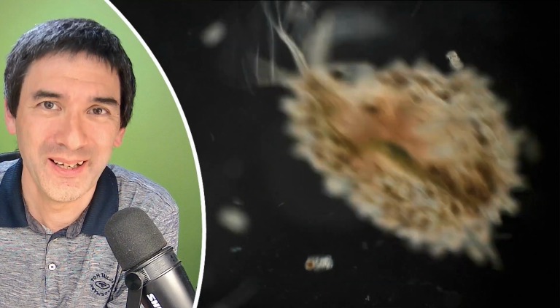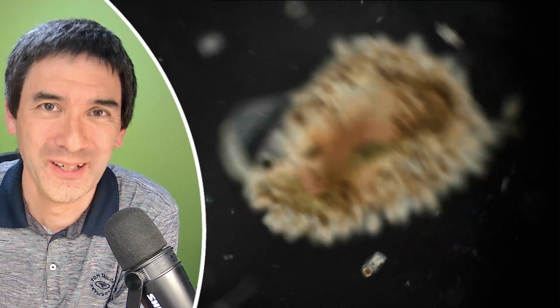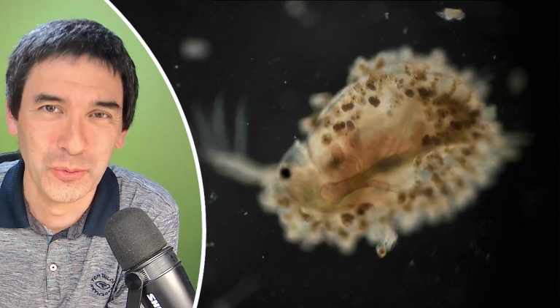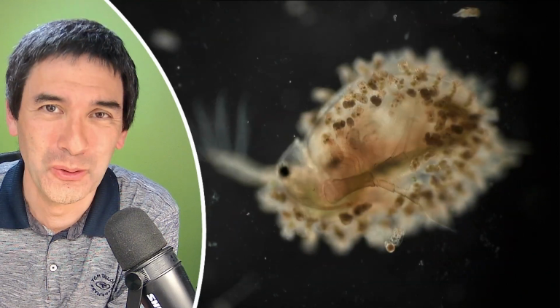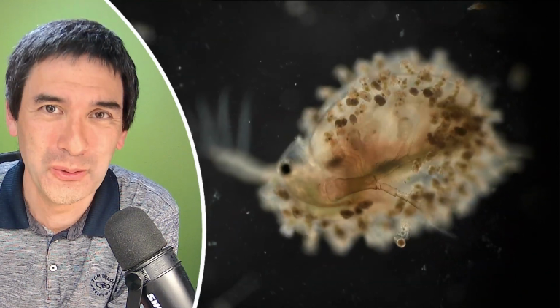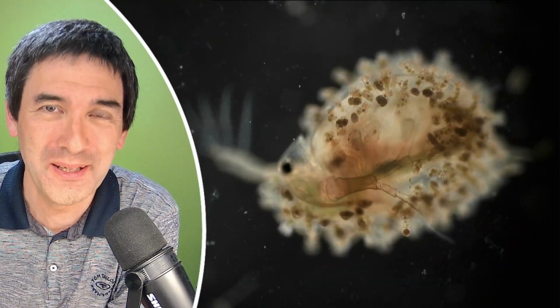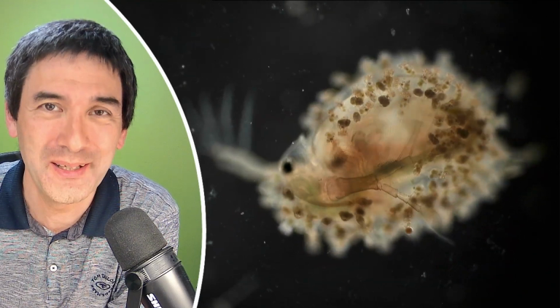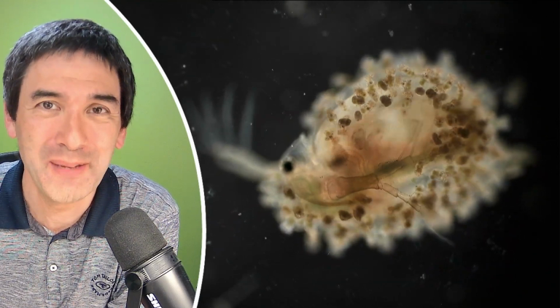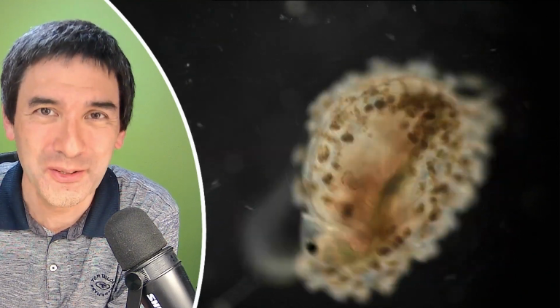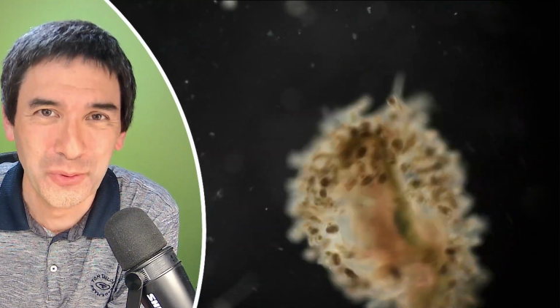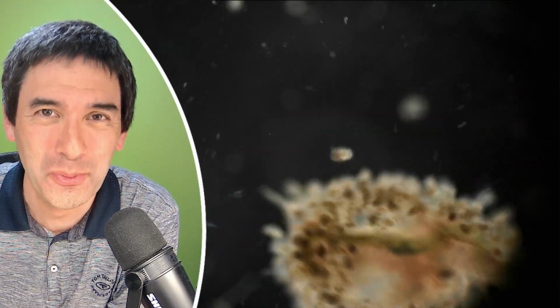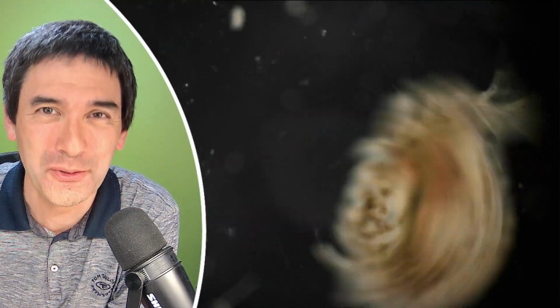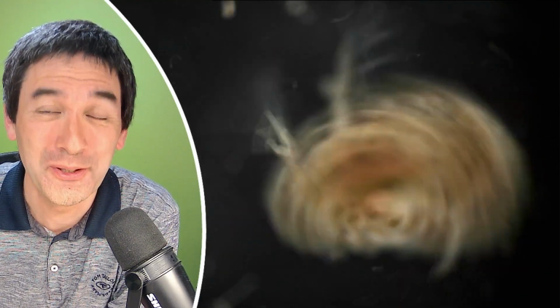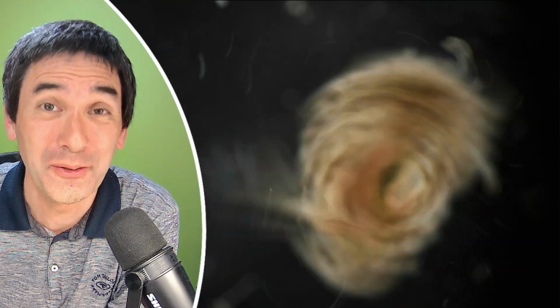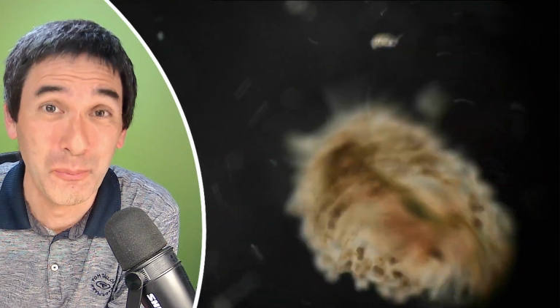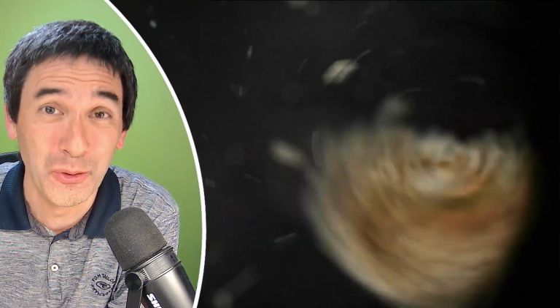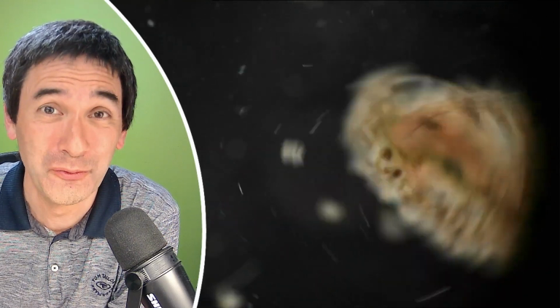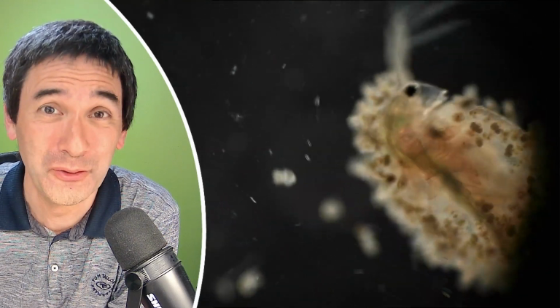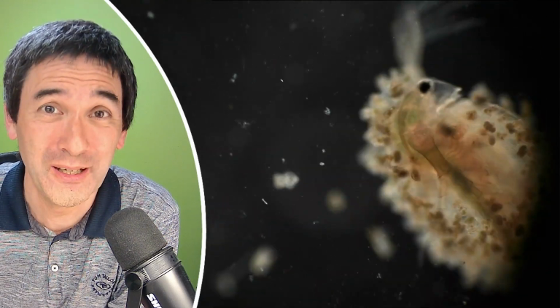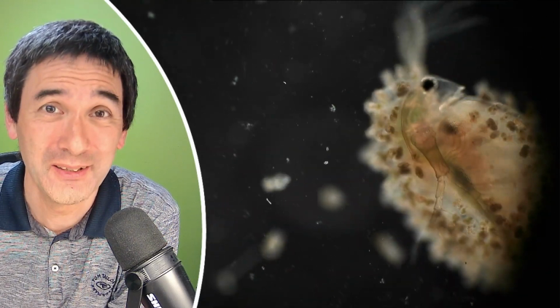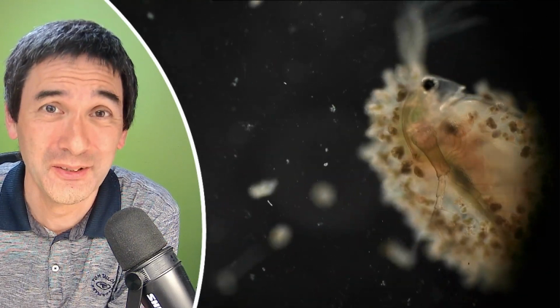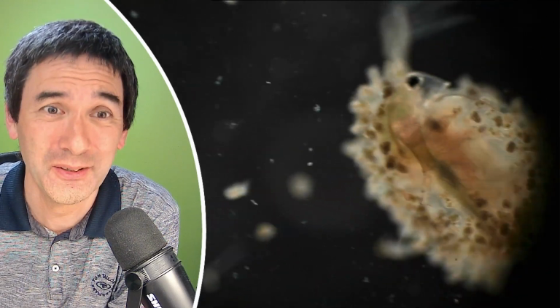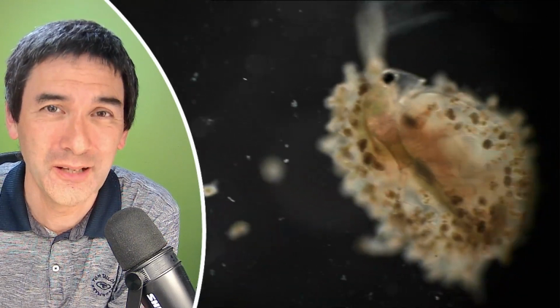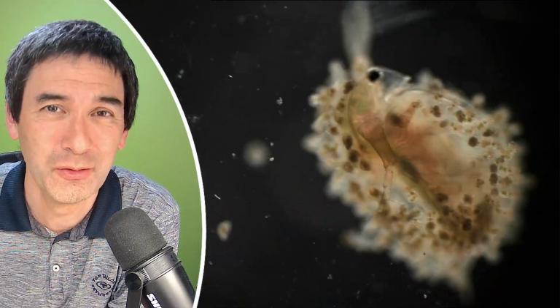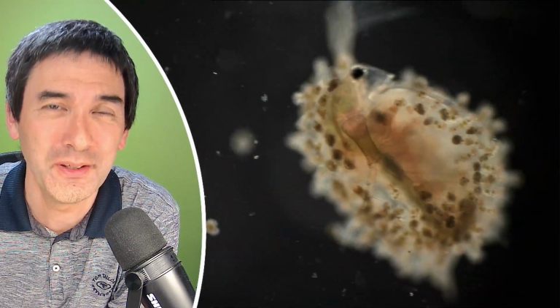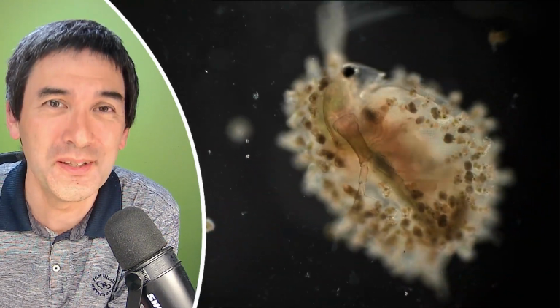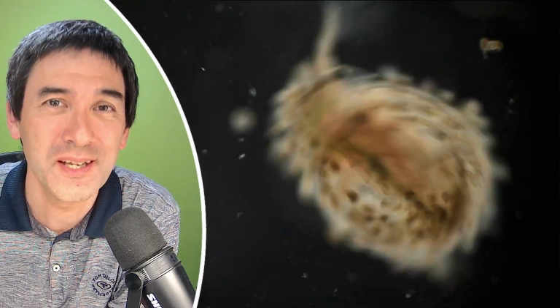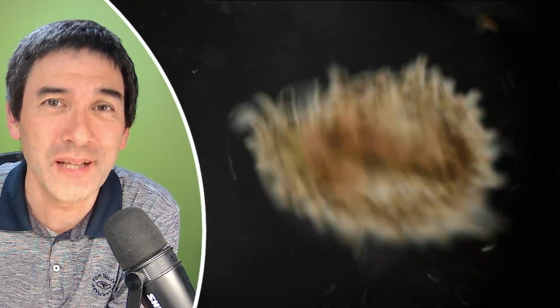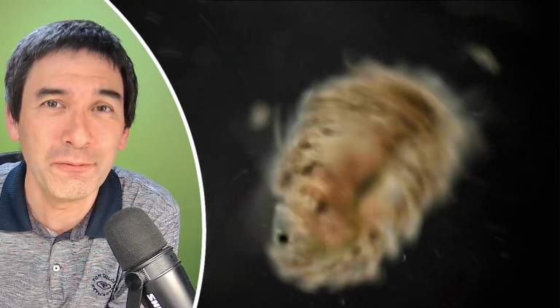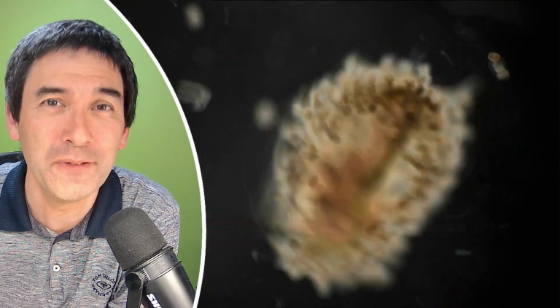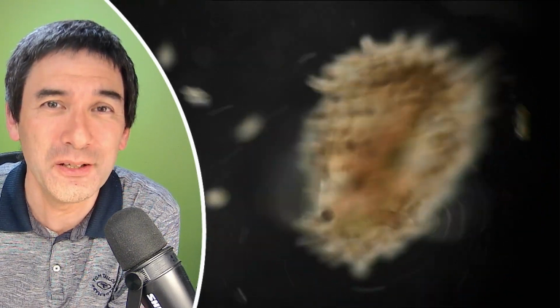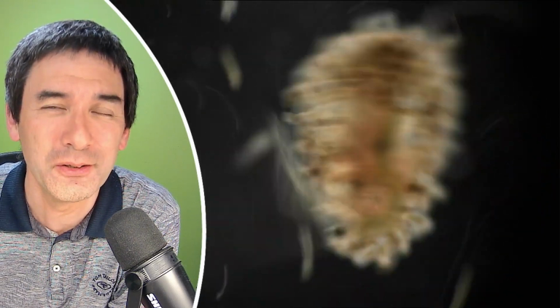Hello and welcome again. Microbe Hunter here, I'm Oliver, and have a look at this Daphnia here.